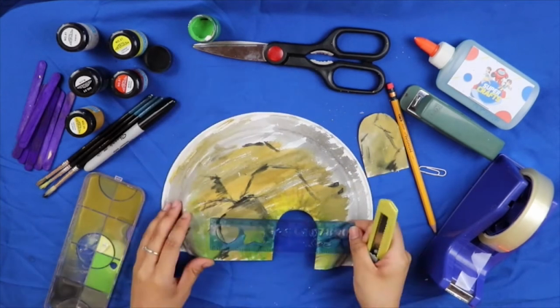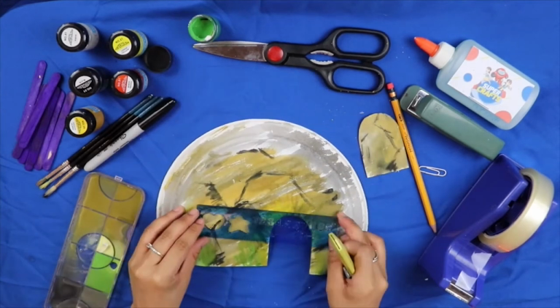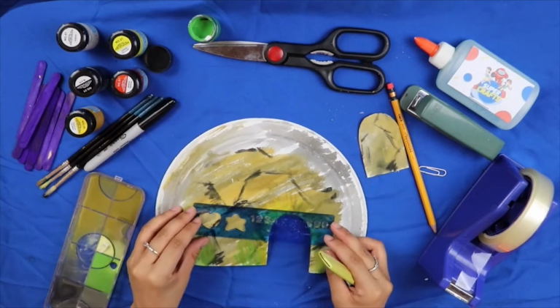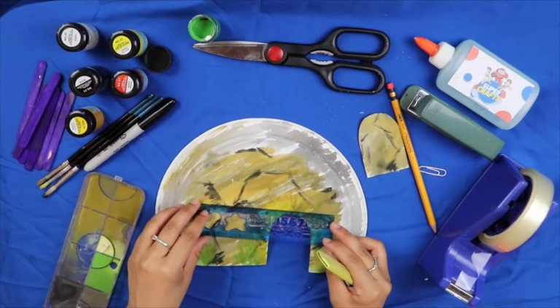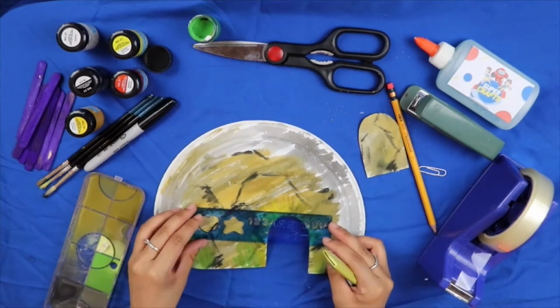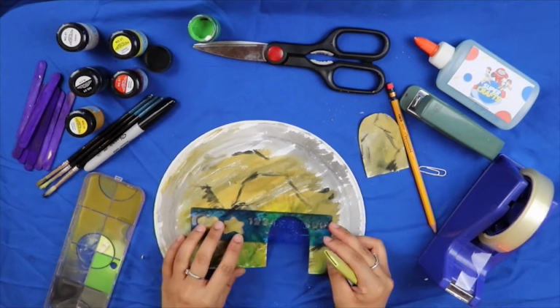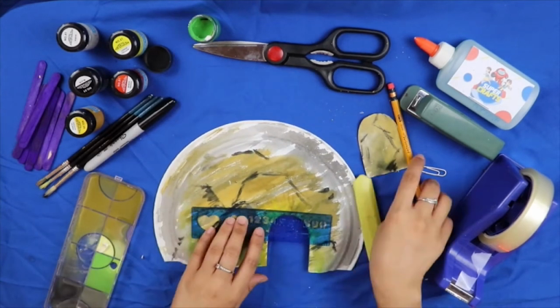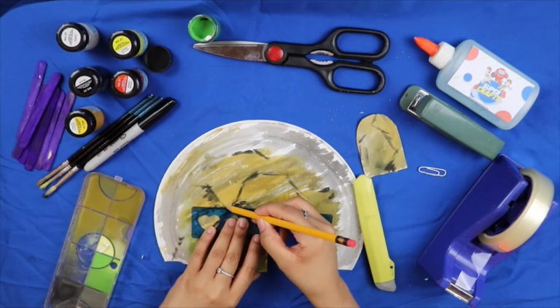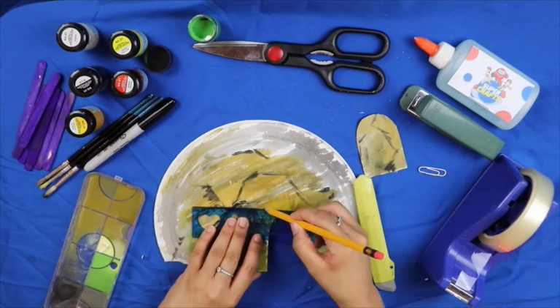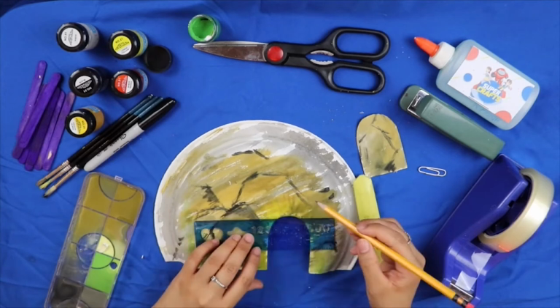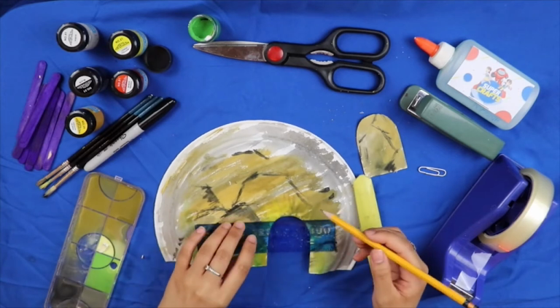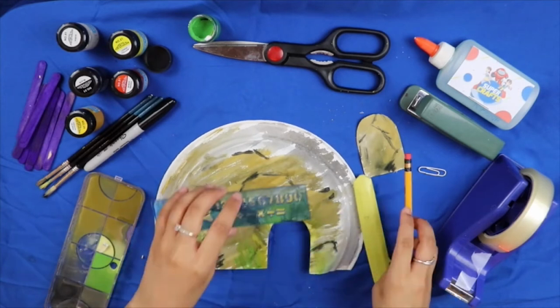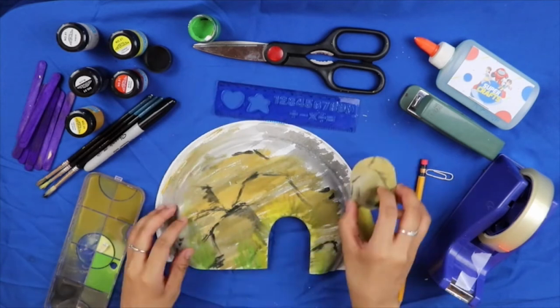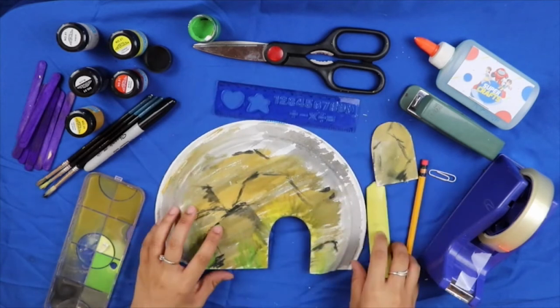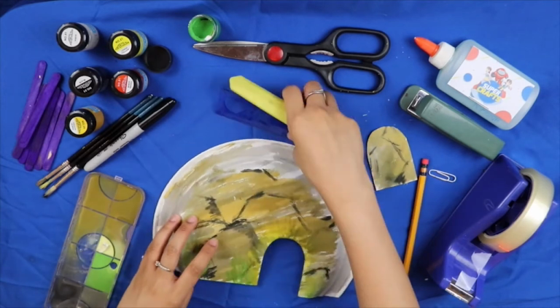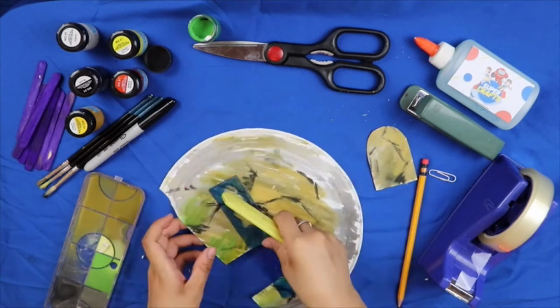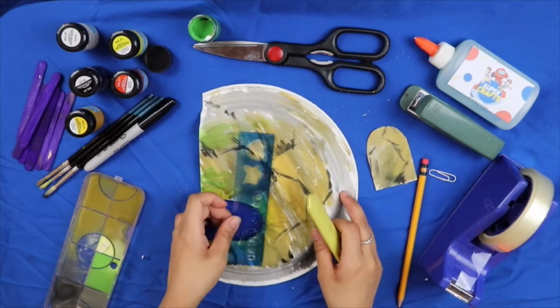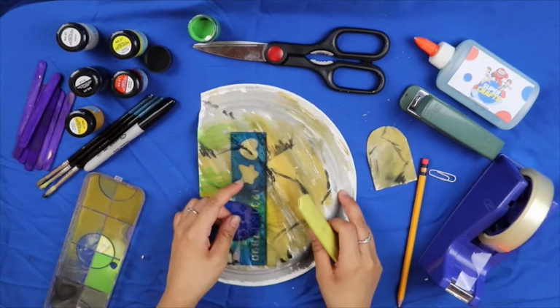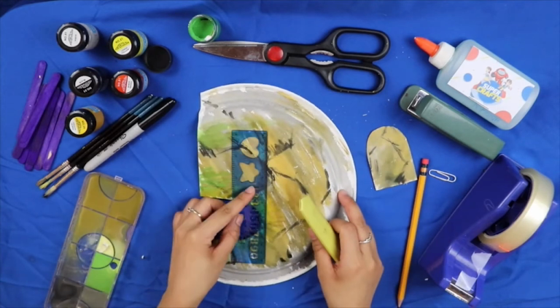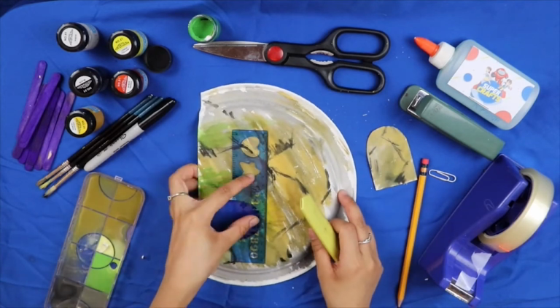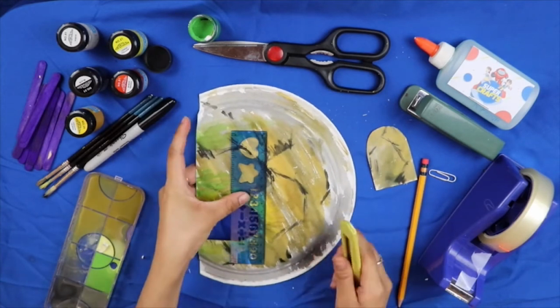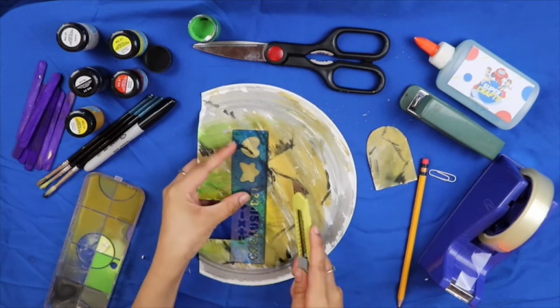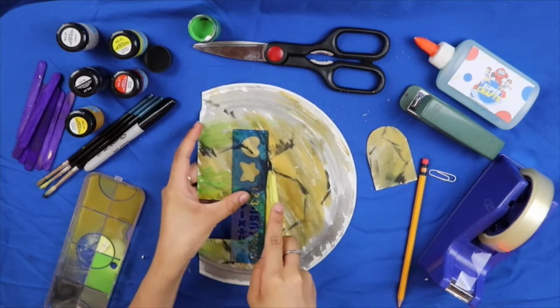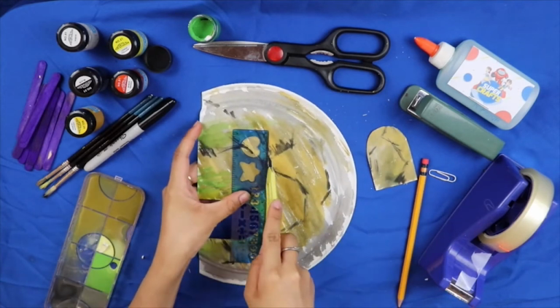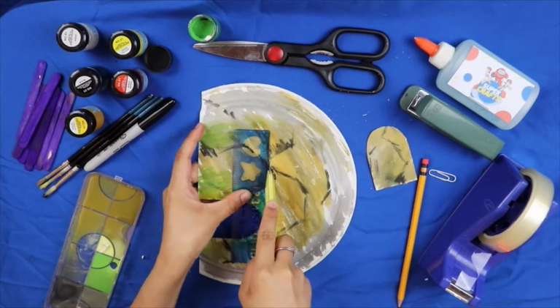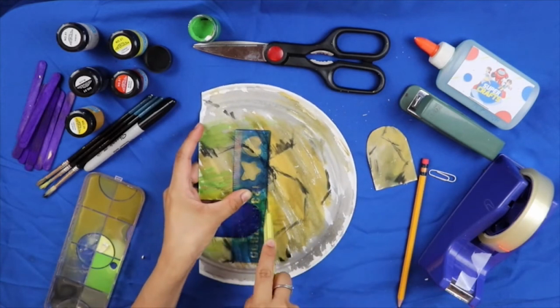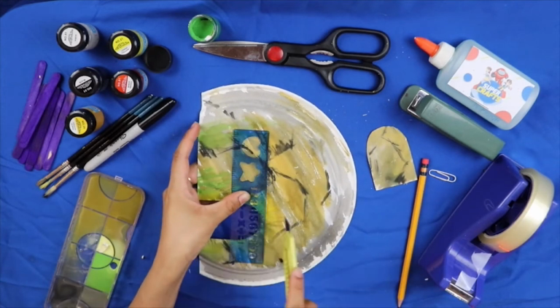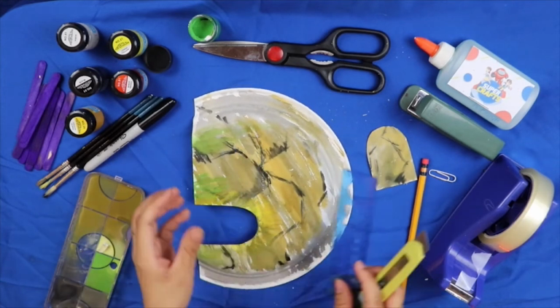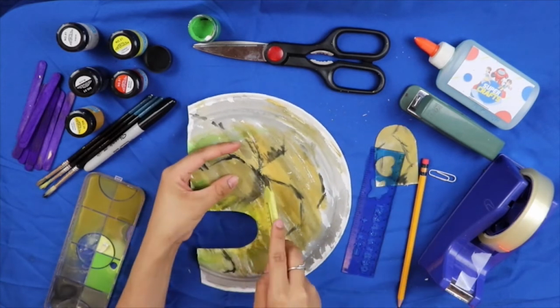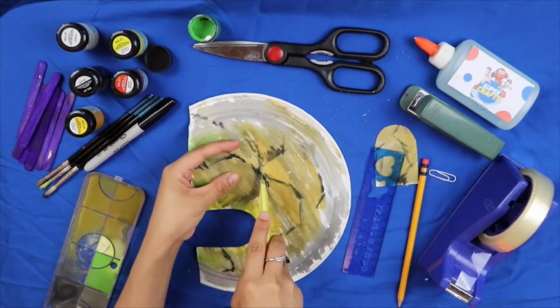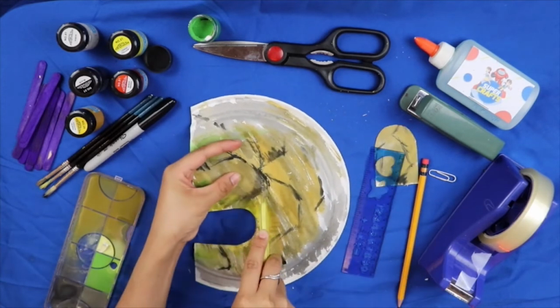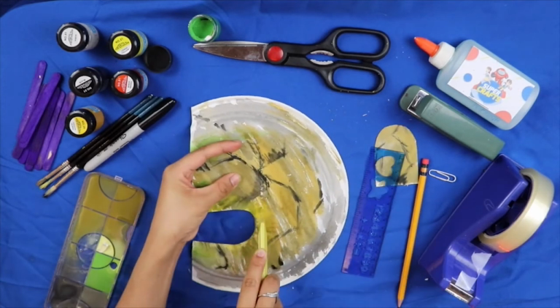Gamit ang ruler at cutter, ay hiwain sa gitna ang paper plate ng pahiga katulad nito. (Using a ruler and cutter, cut the paper plate in half horizontally, like this.)